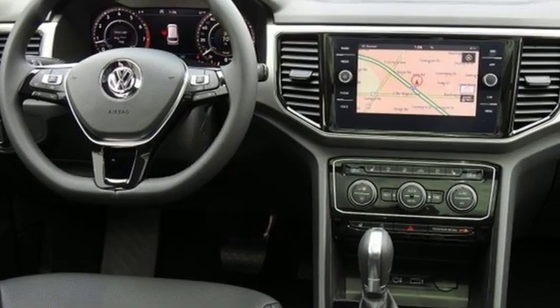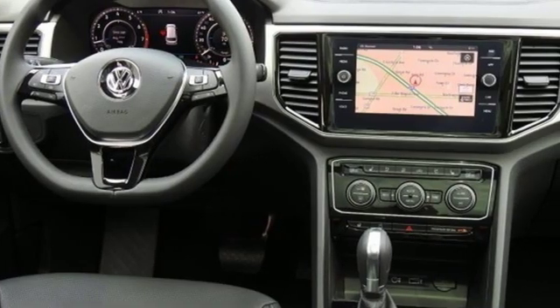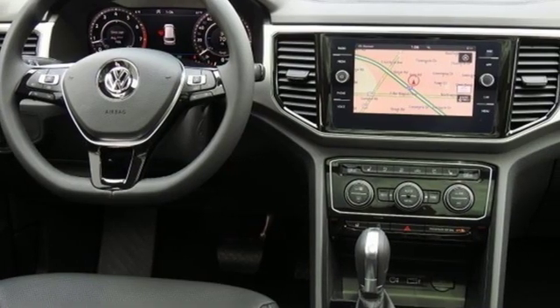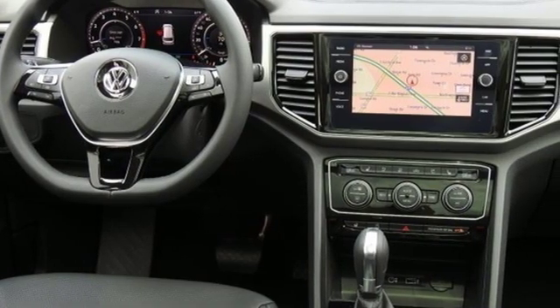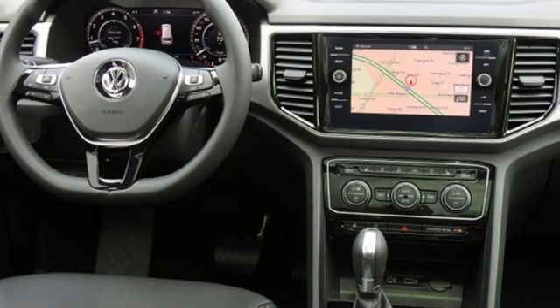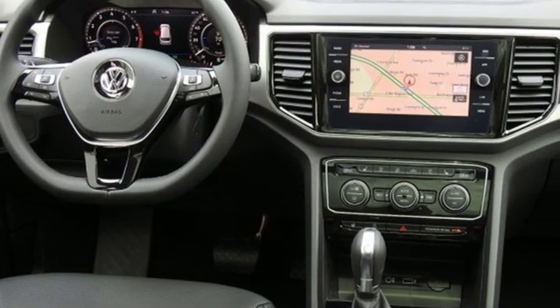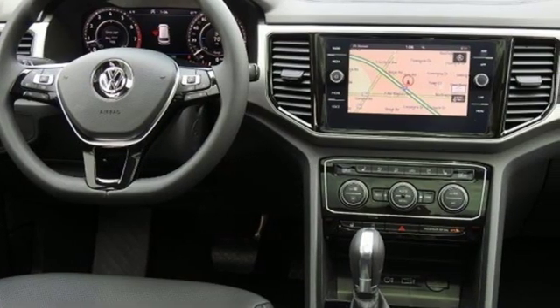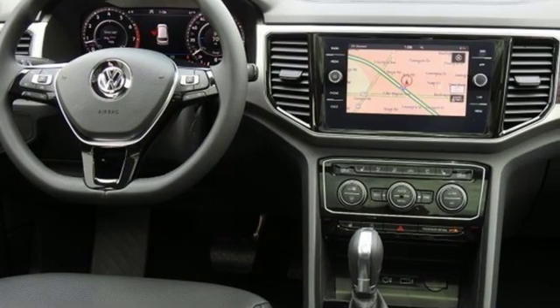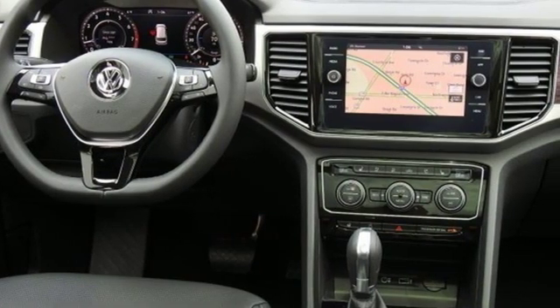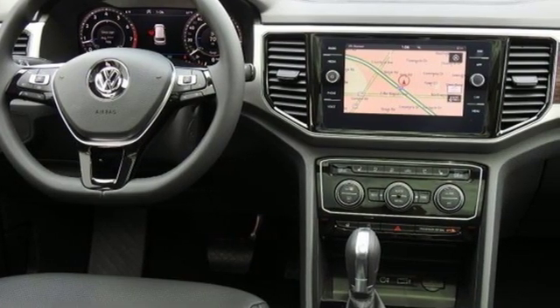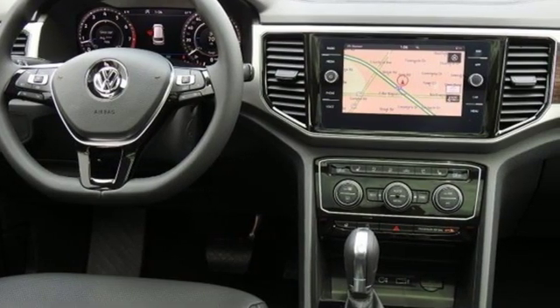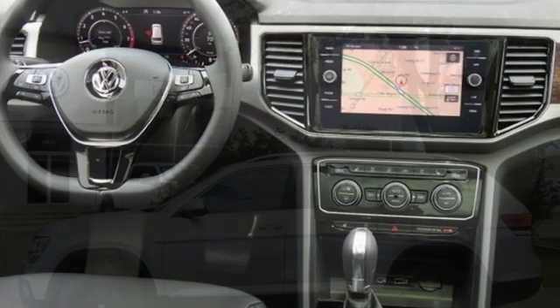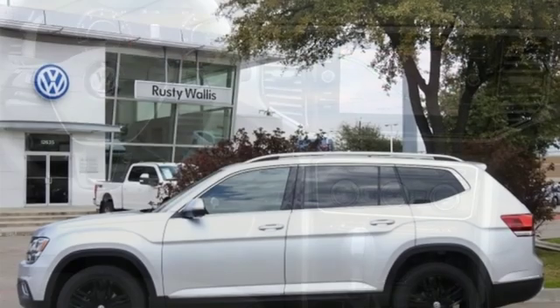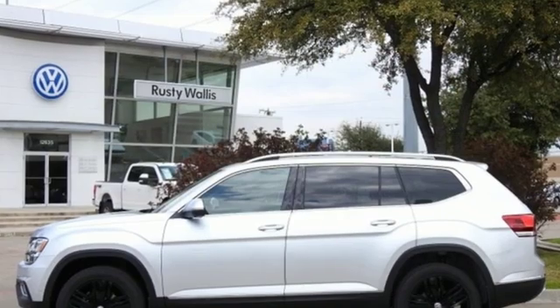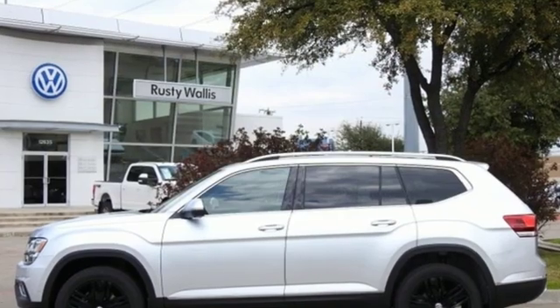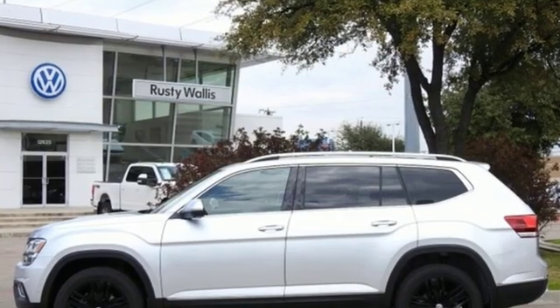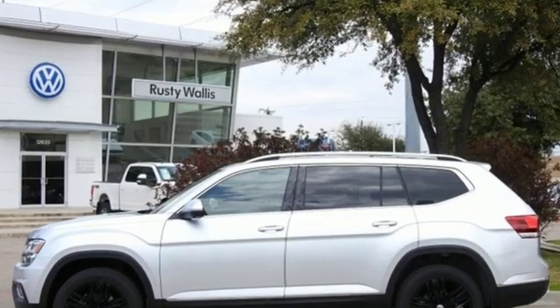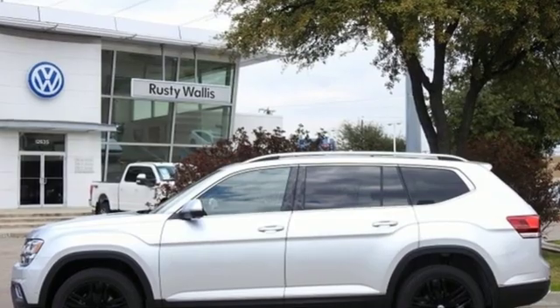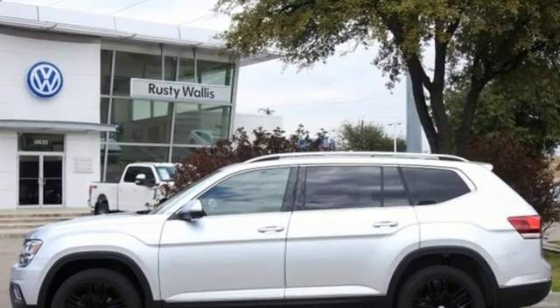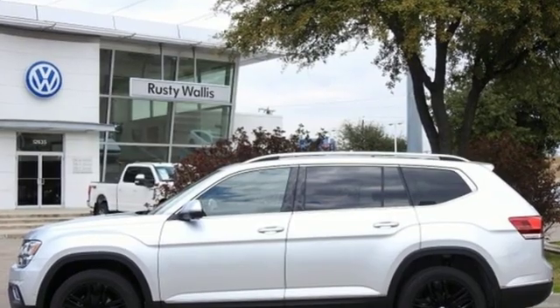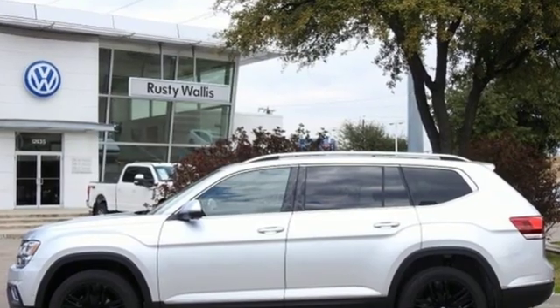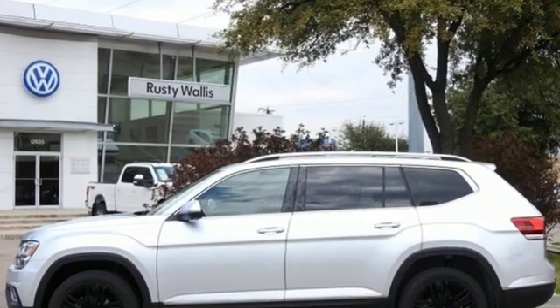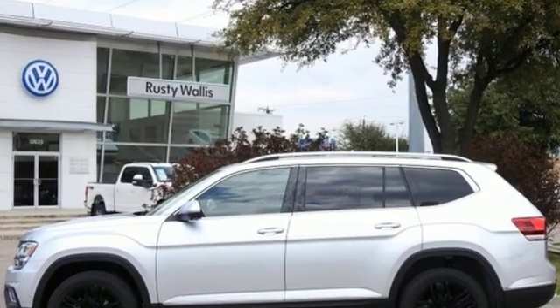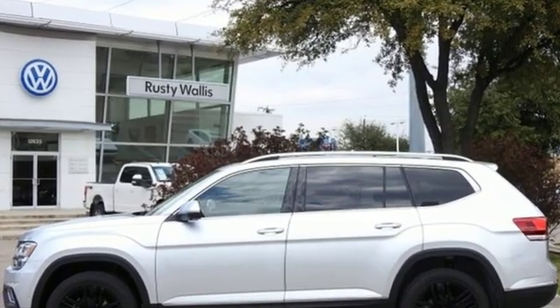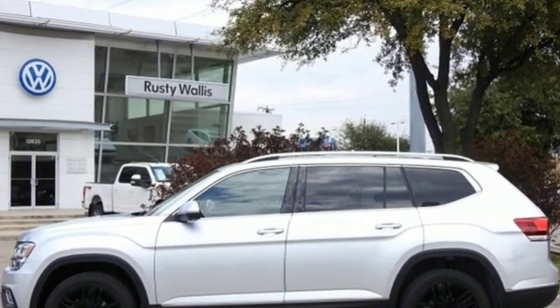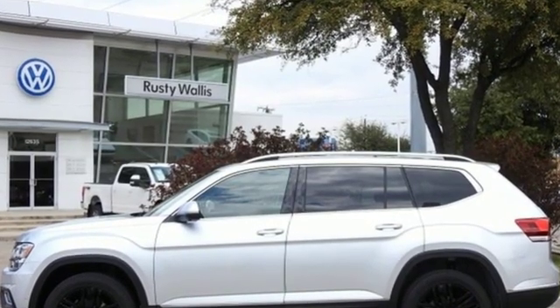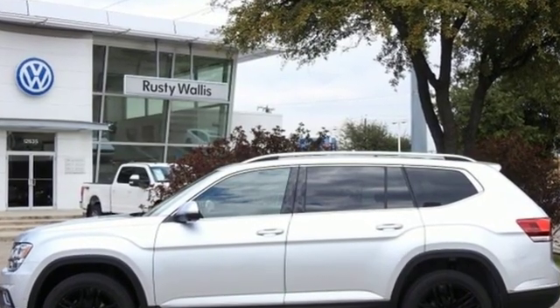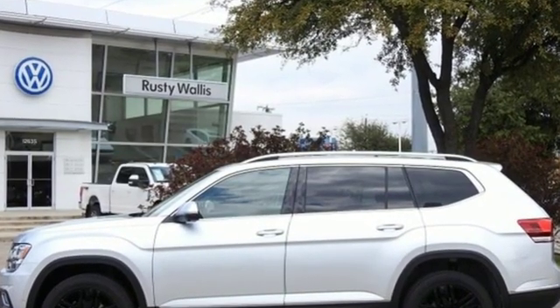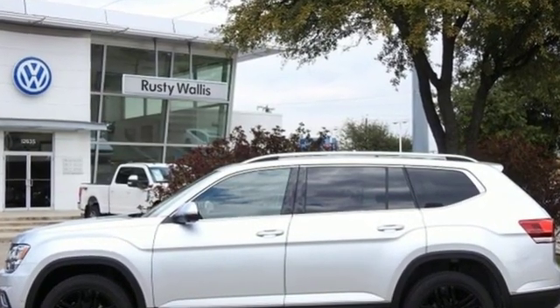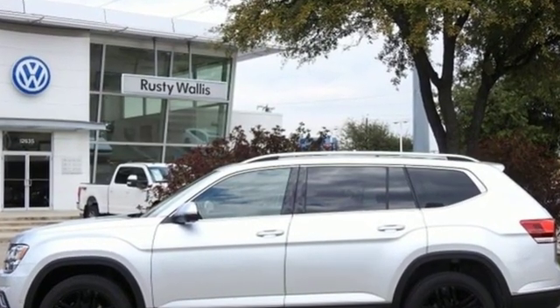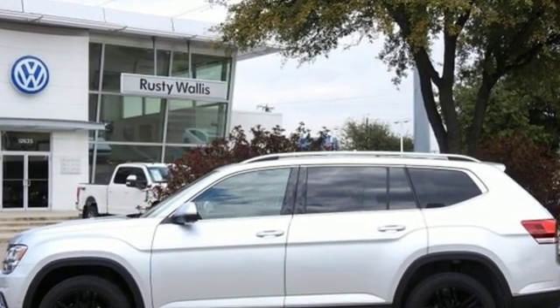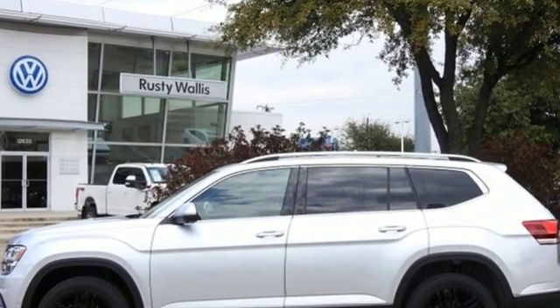Volkswagen, where safety and performance come standard. There's even more to see in person. Take it for a test drive today.